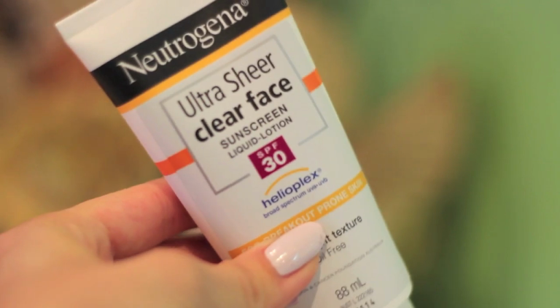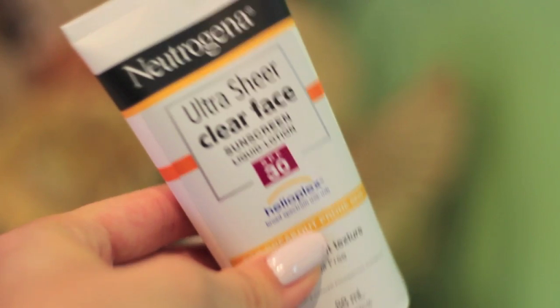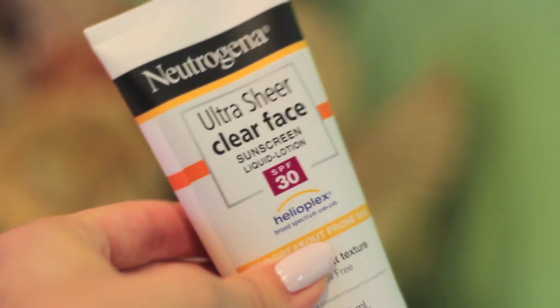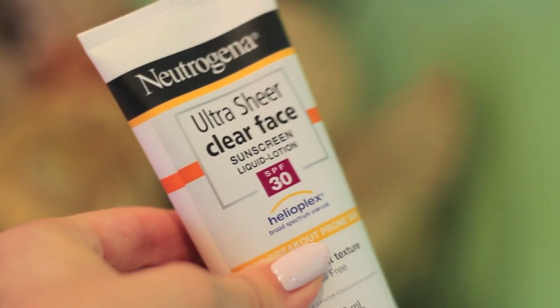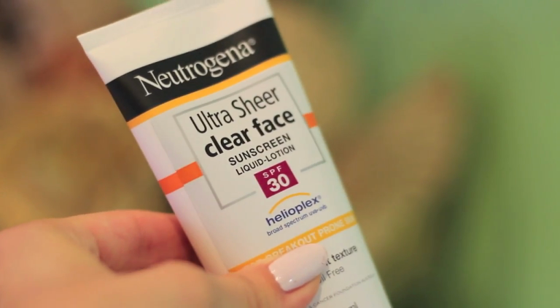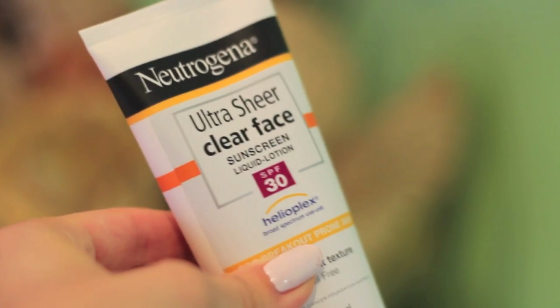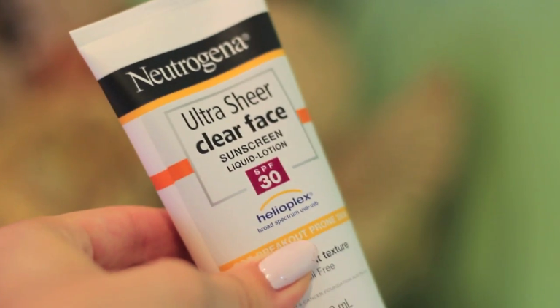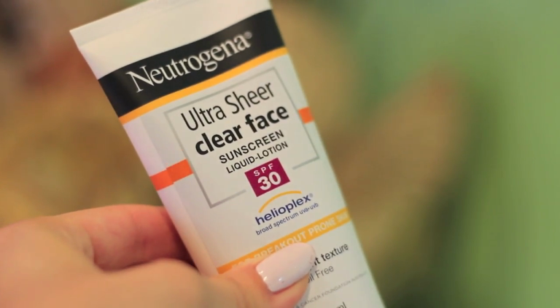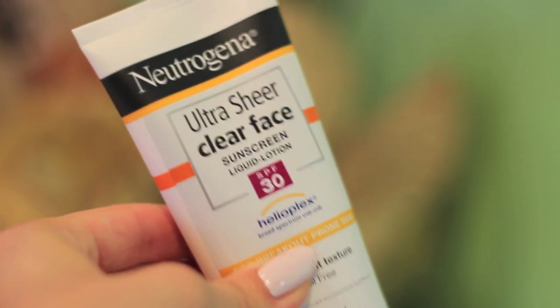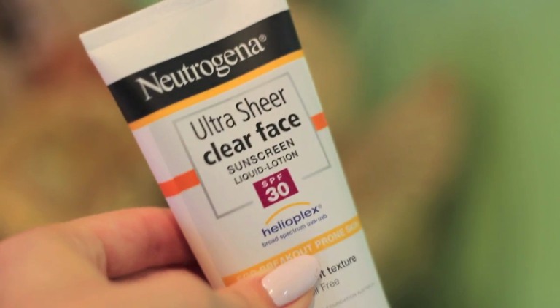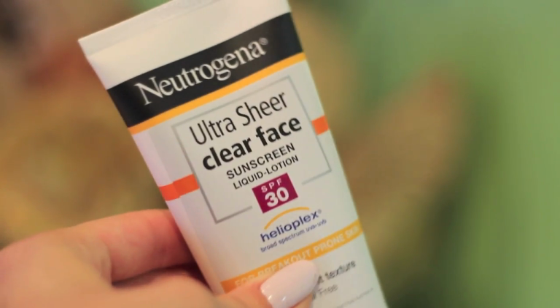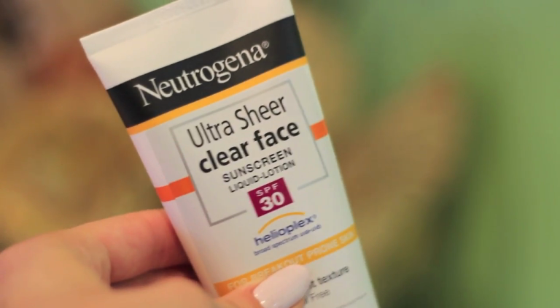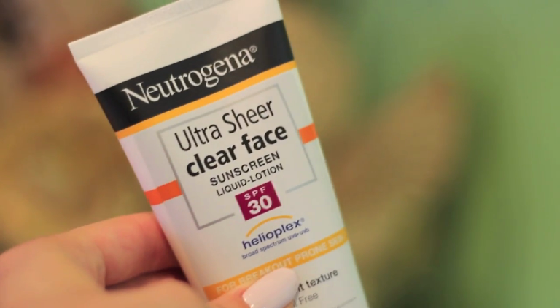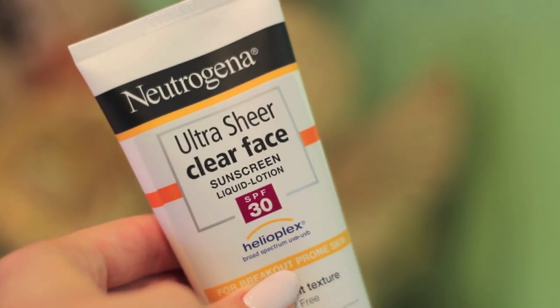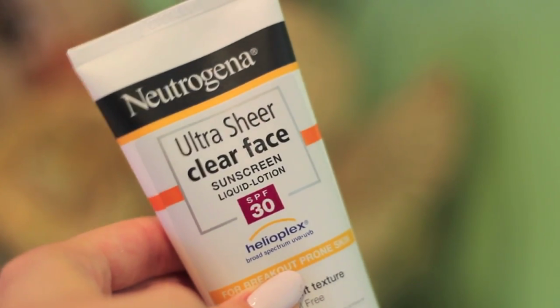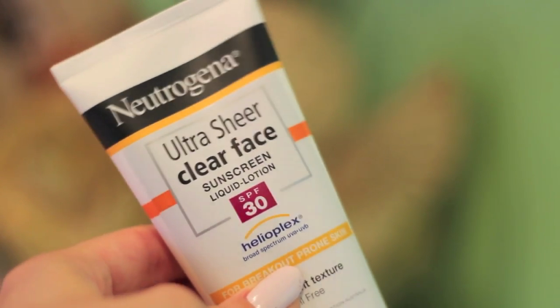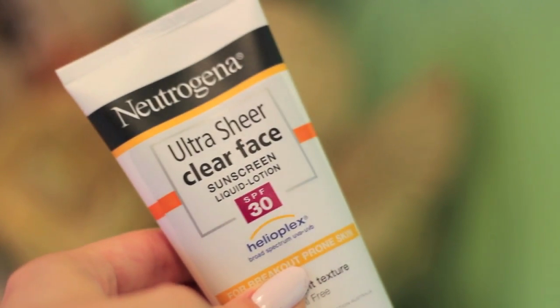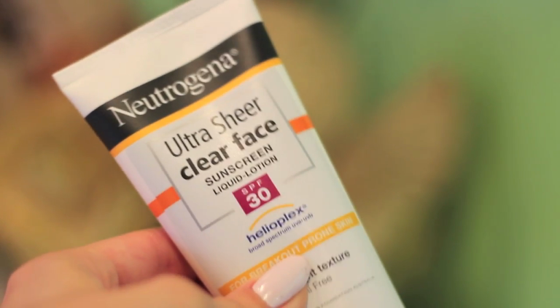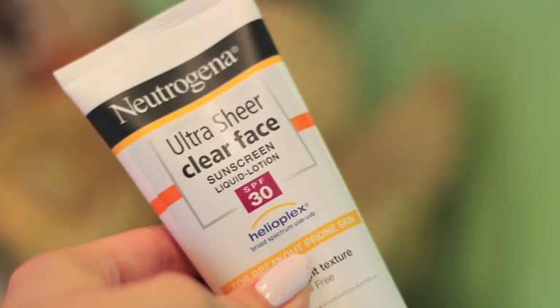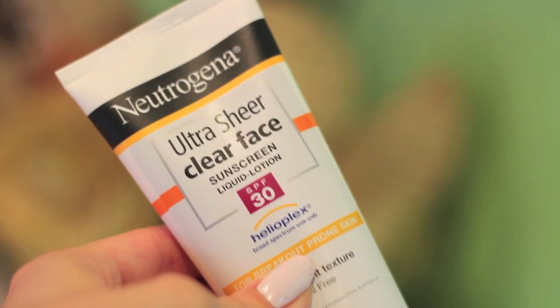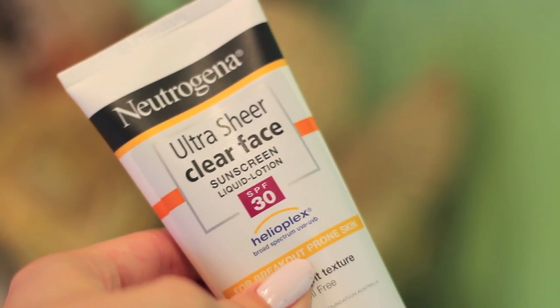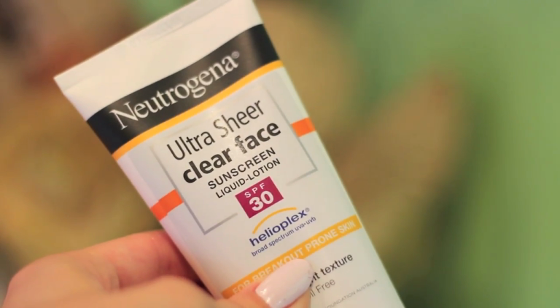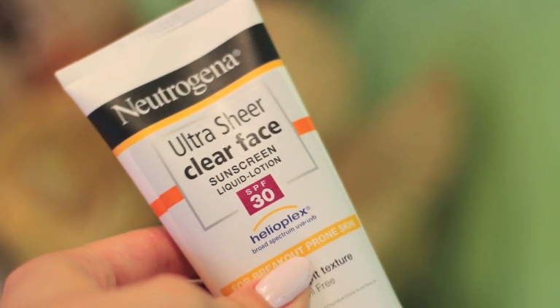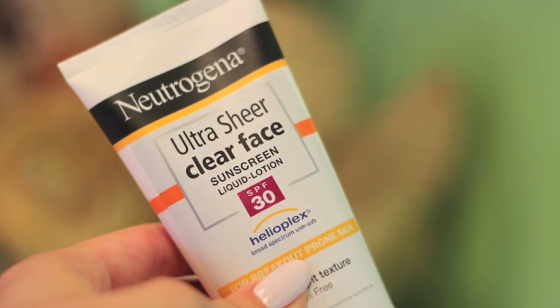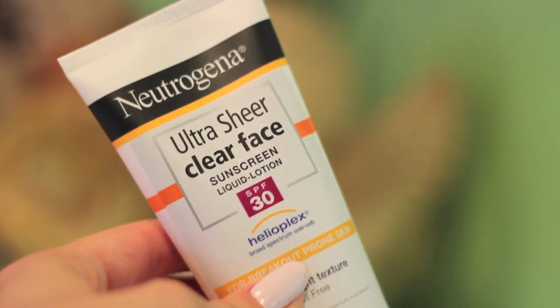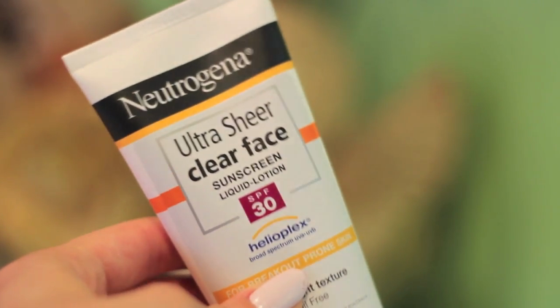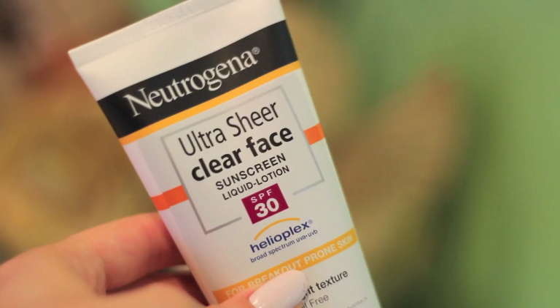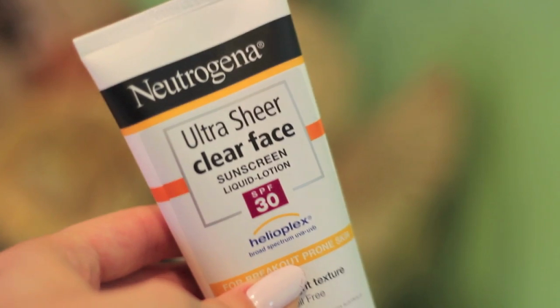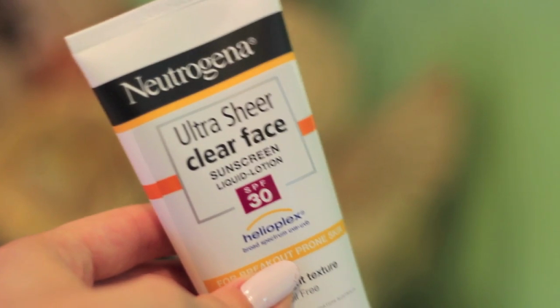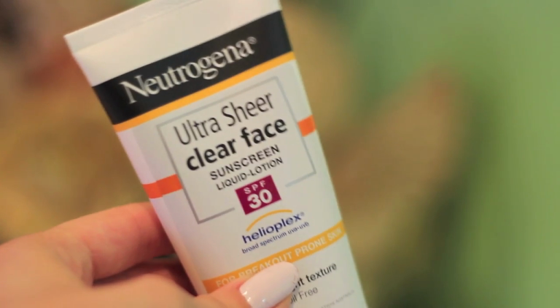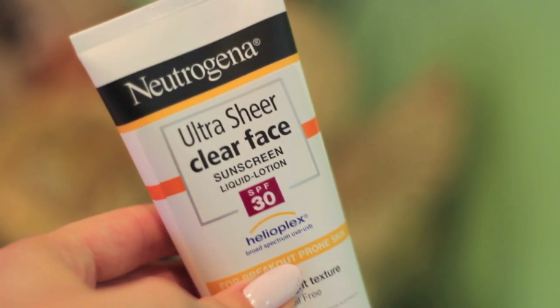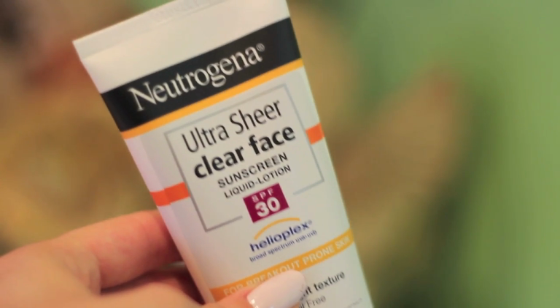If I'm doing my workout outside, I make sure to wear sunscreen and I usually stick to something that's not as oily.